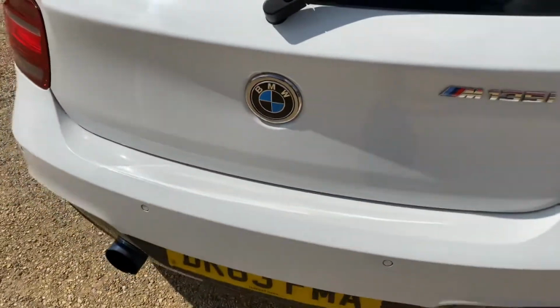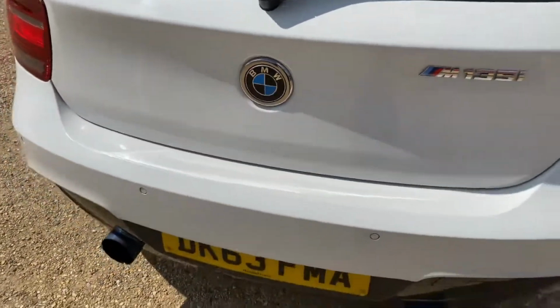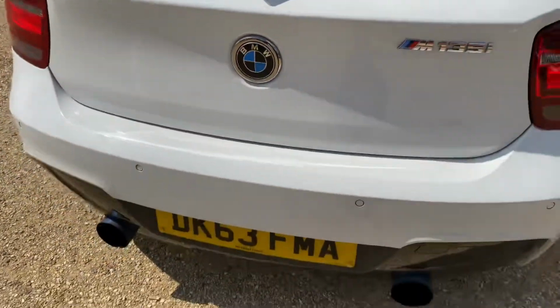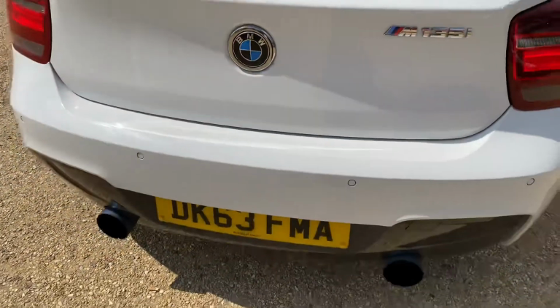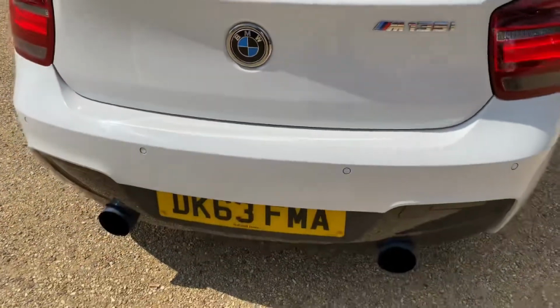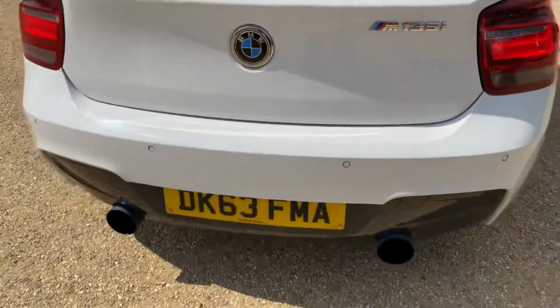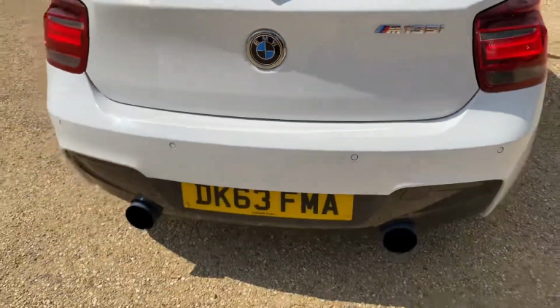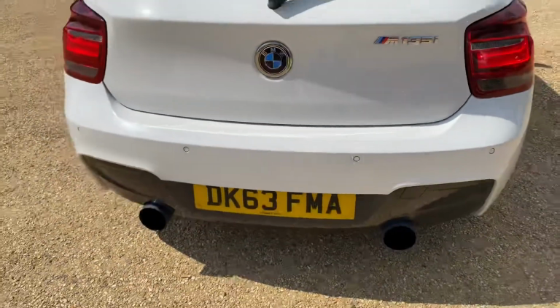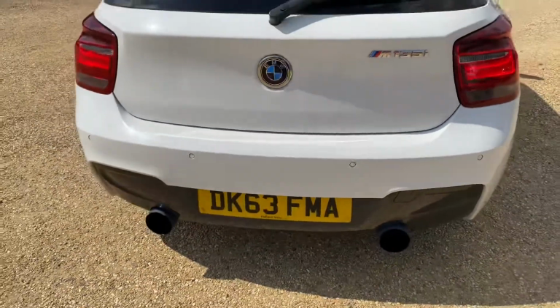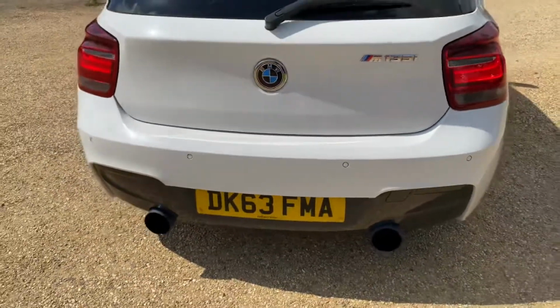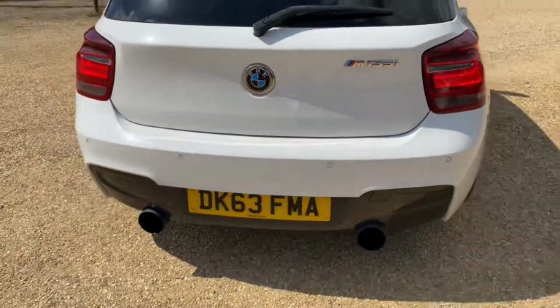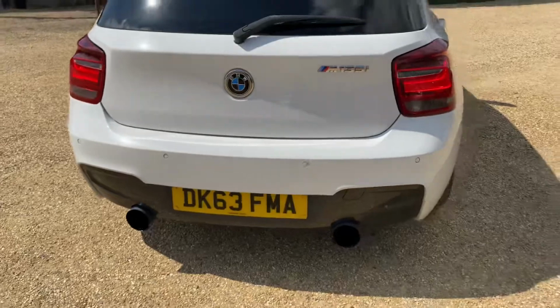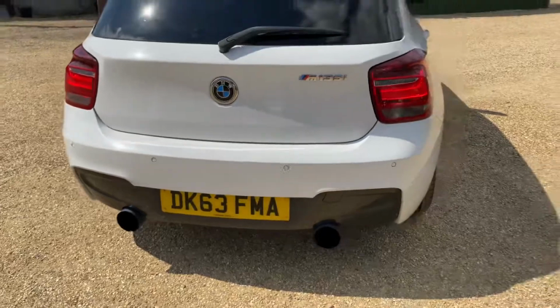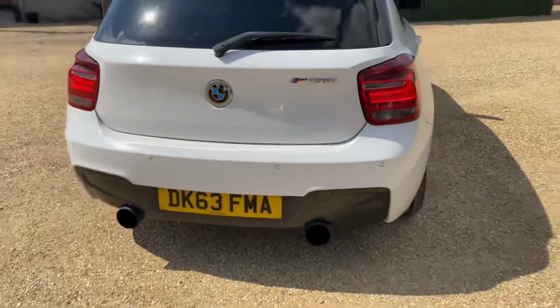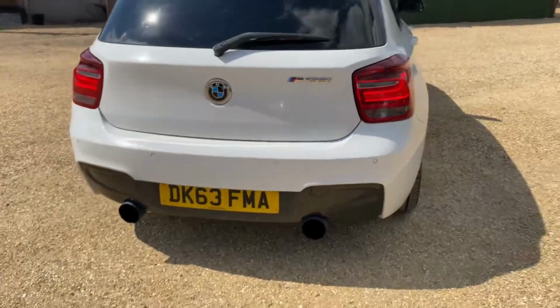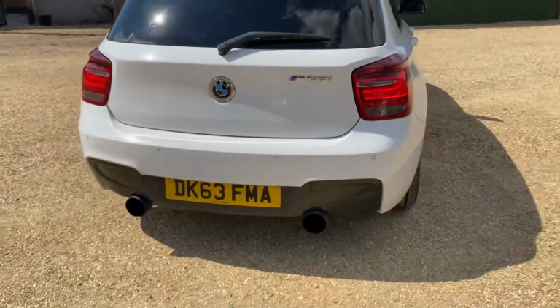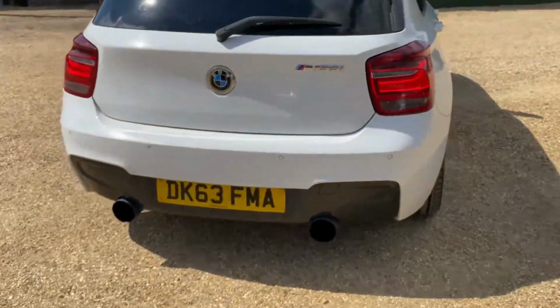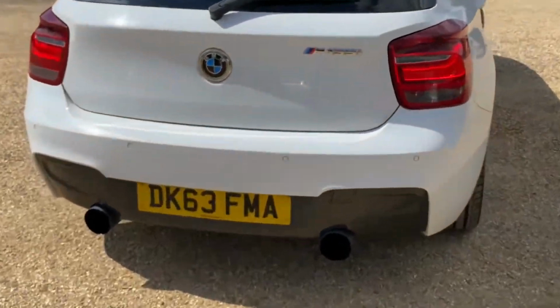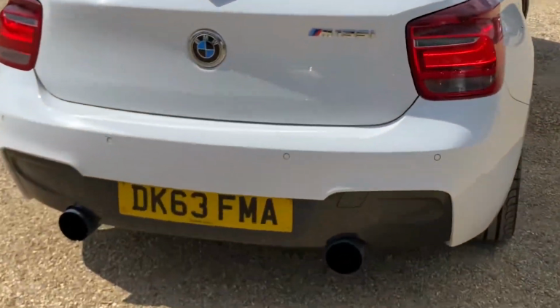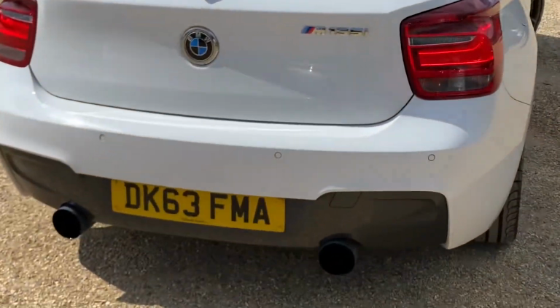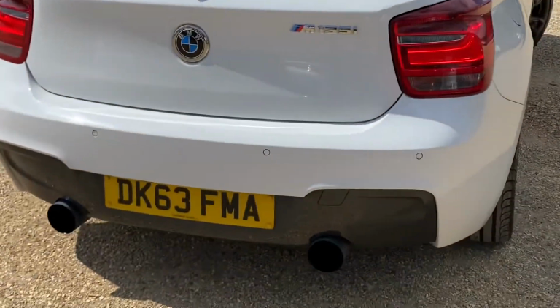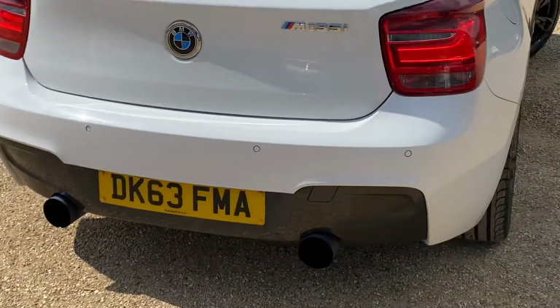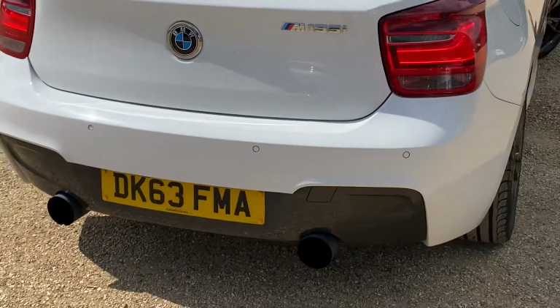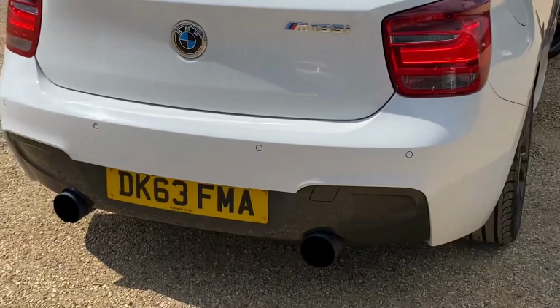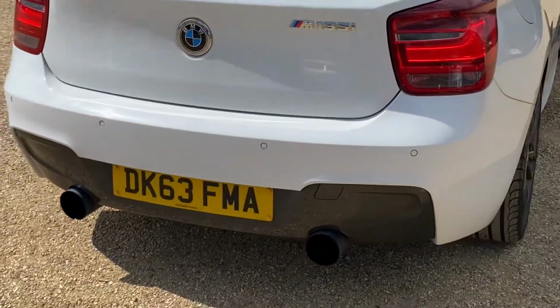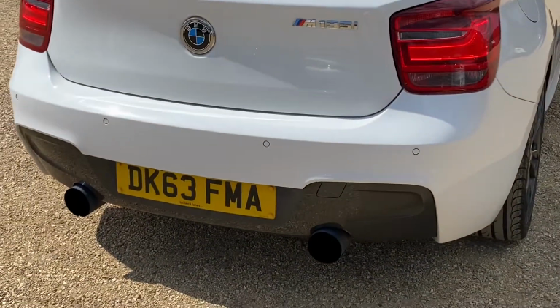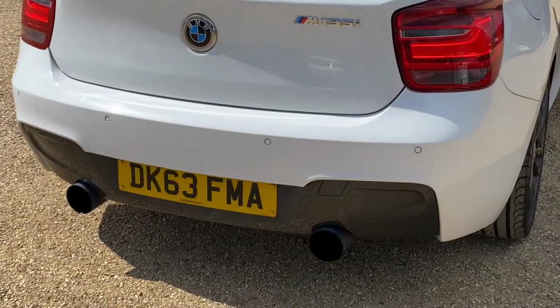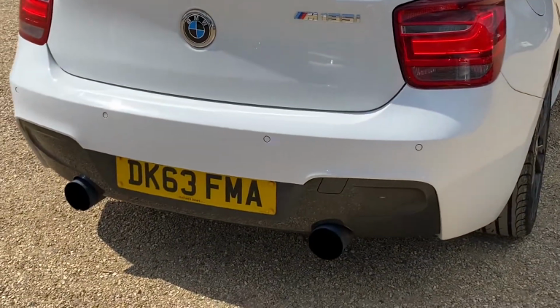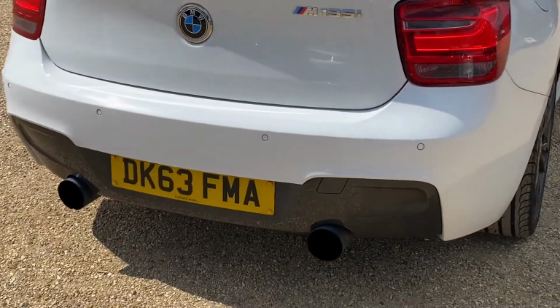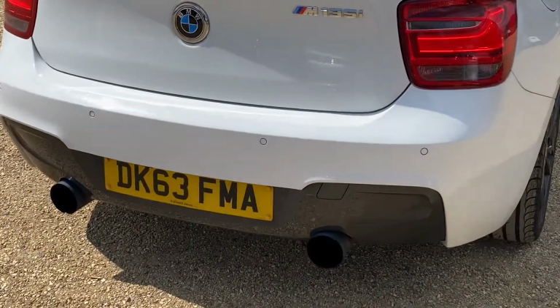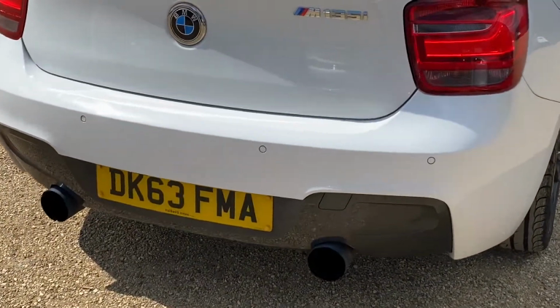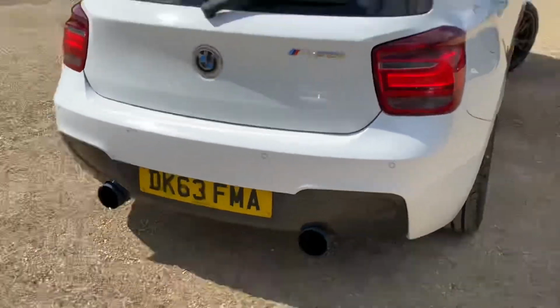And obviously you've got this aftermarket fitted exhaust as well — it's really going to sound good.